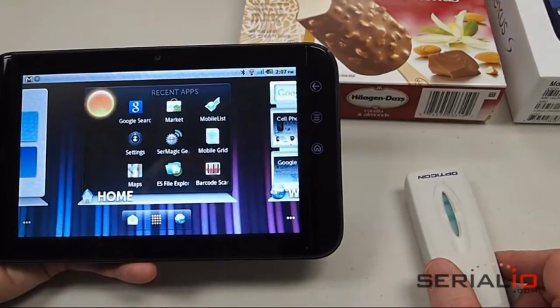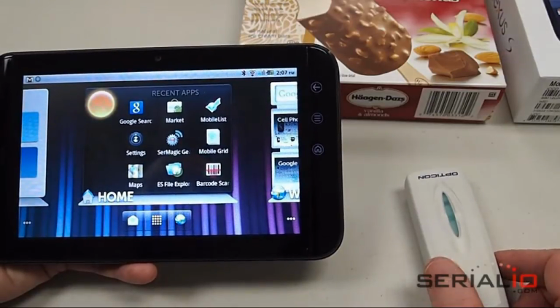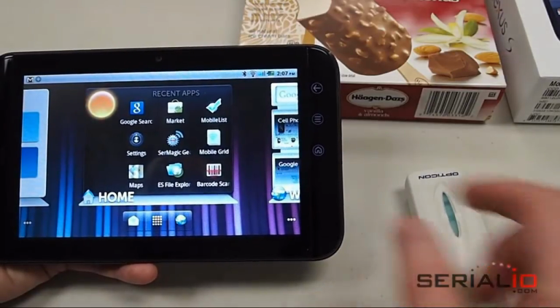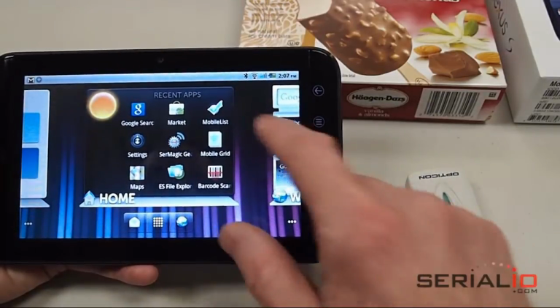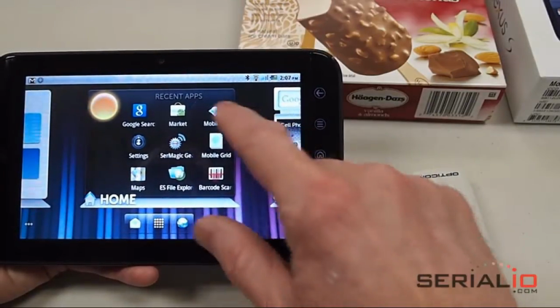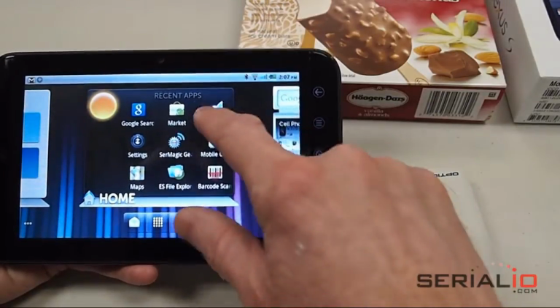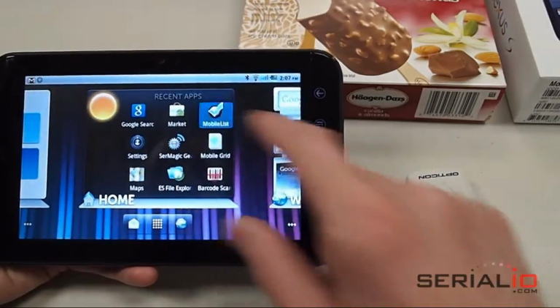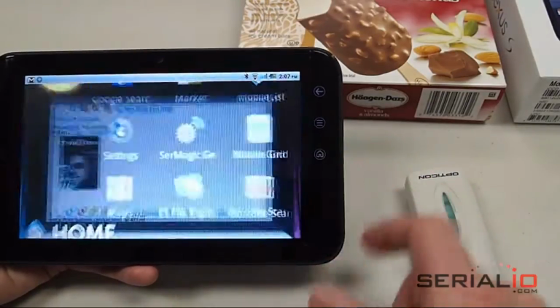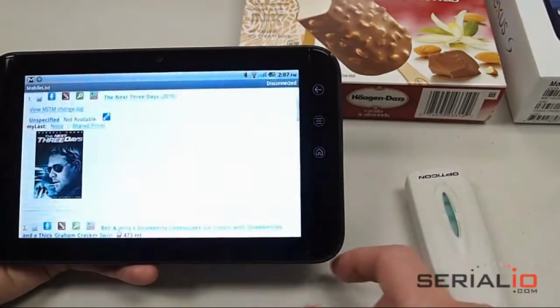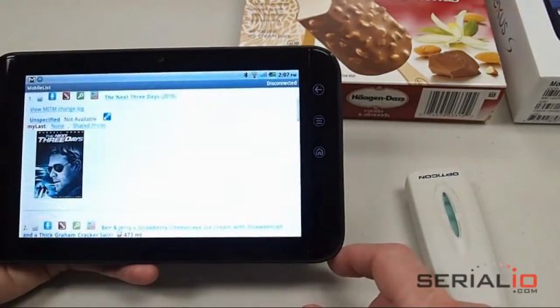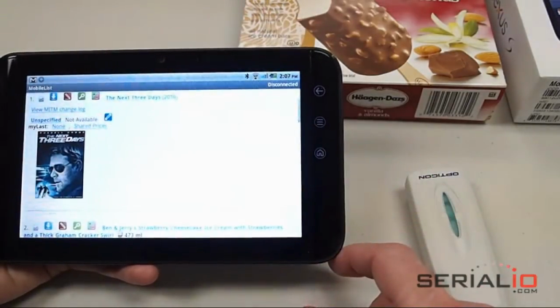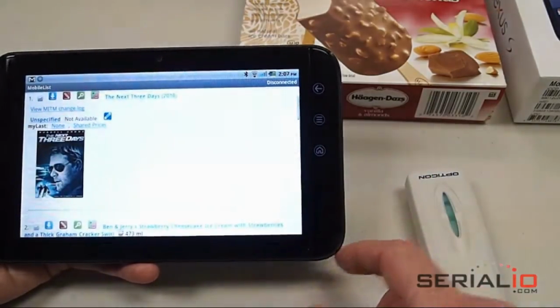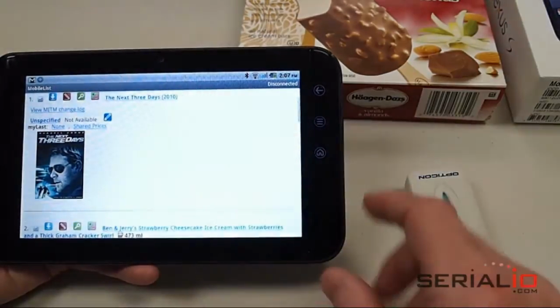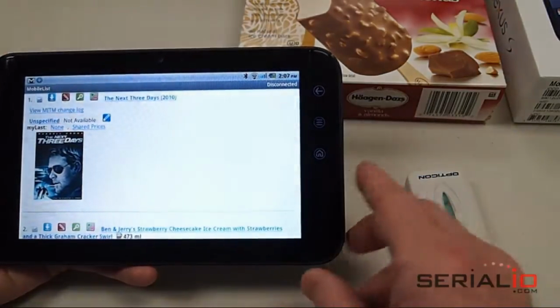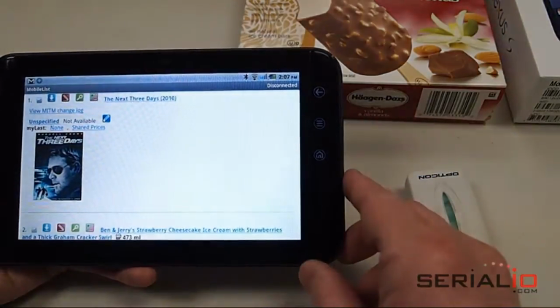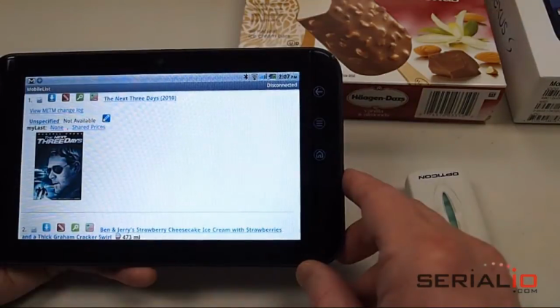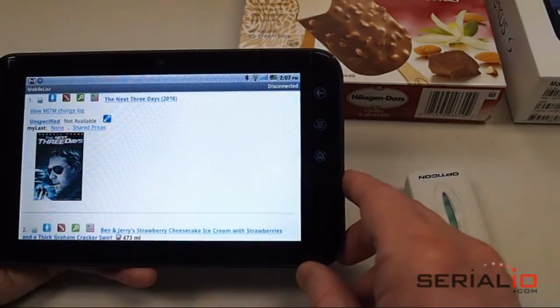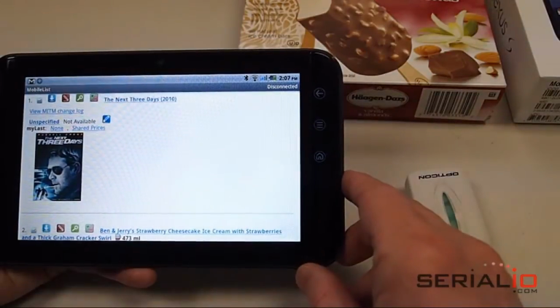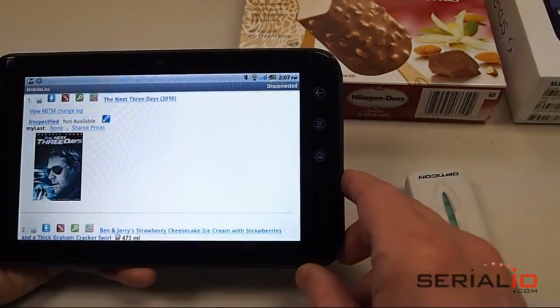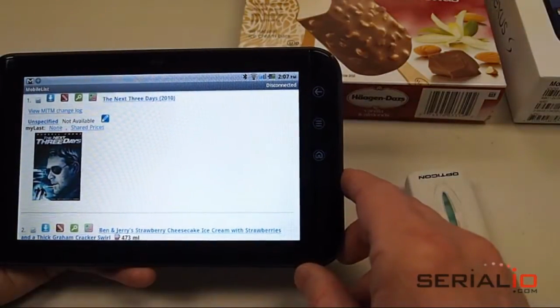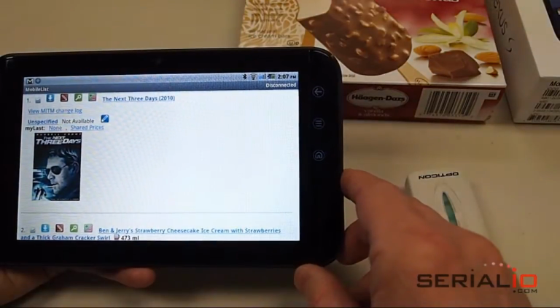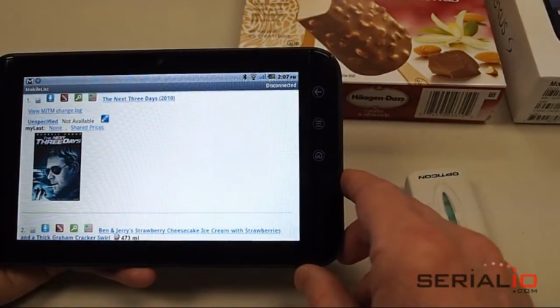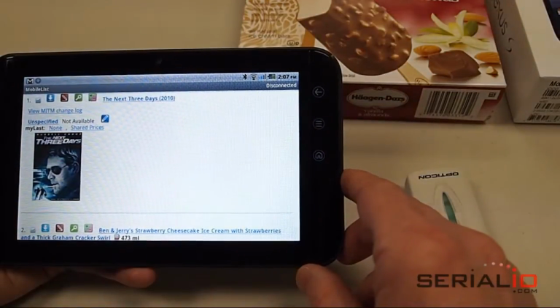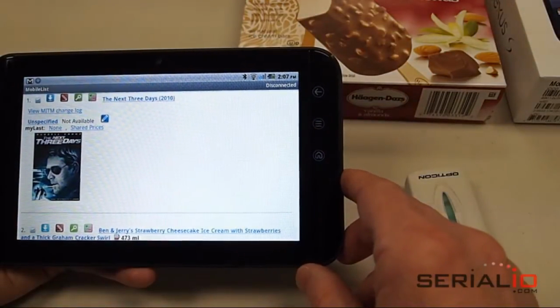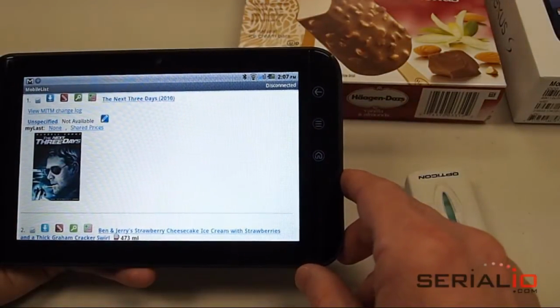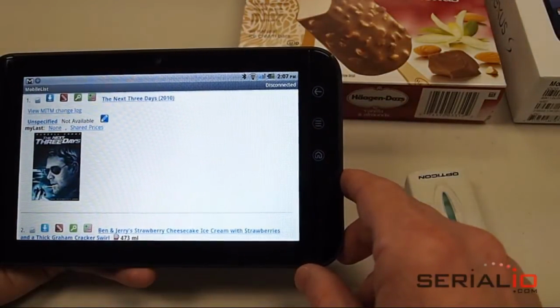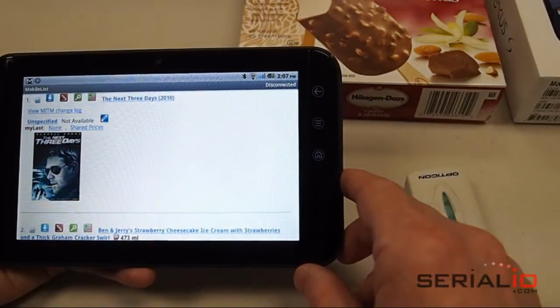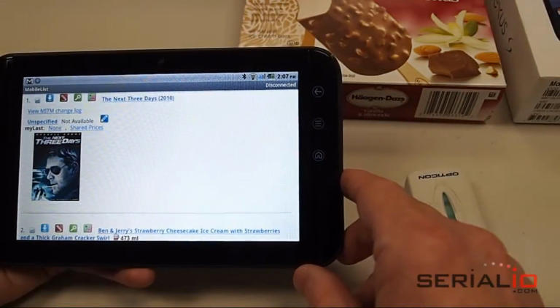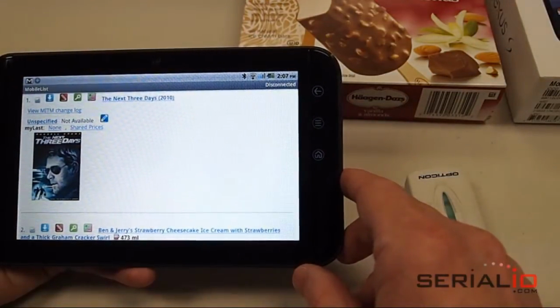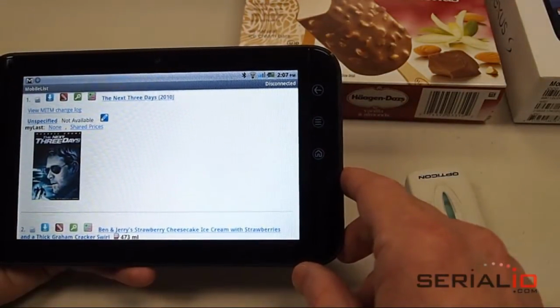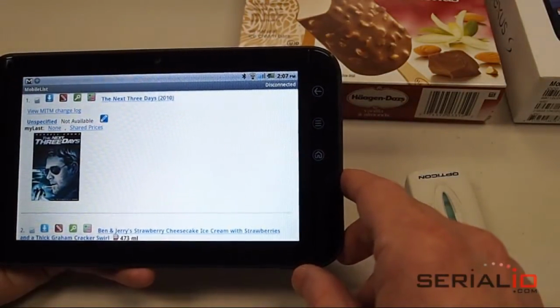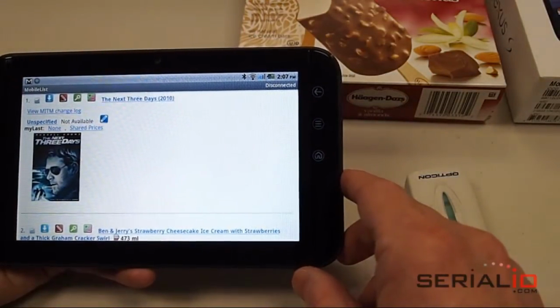In this case we launch the MobileList application which we'll use. It's available at SerialIO.com and also on the Android market.